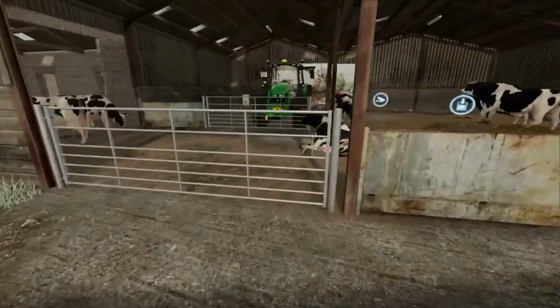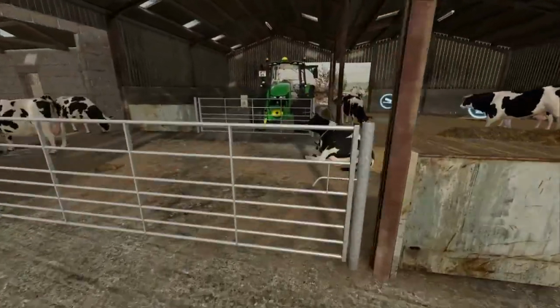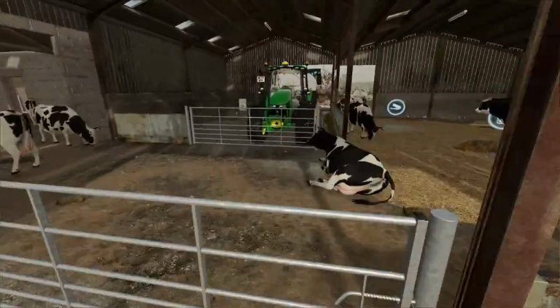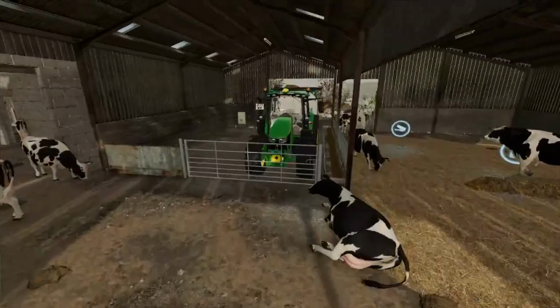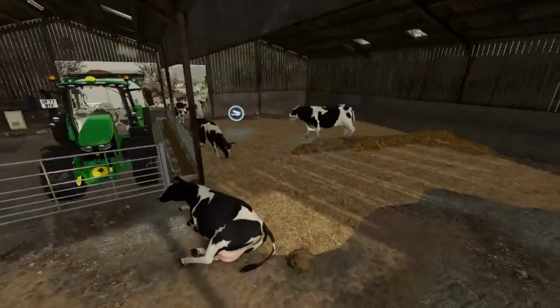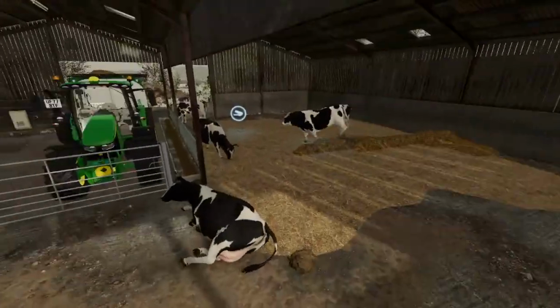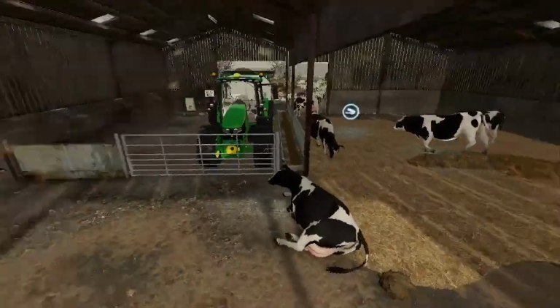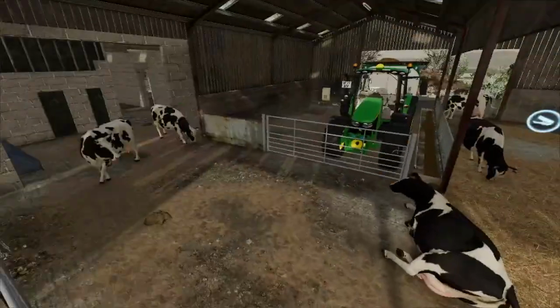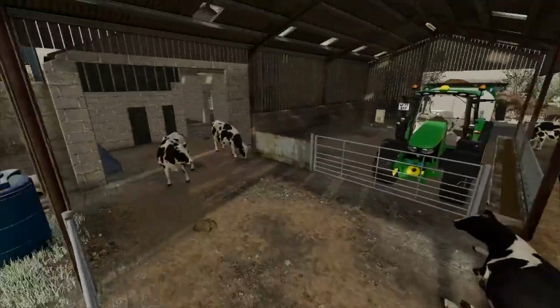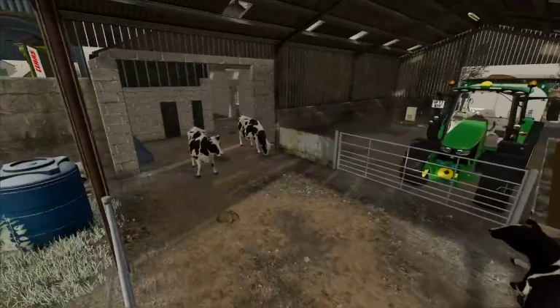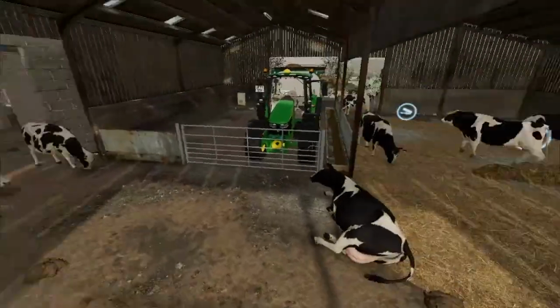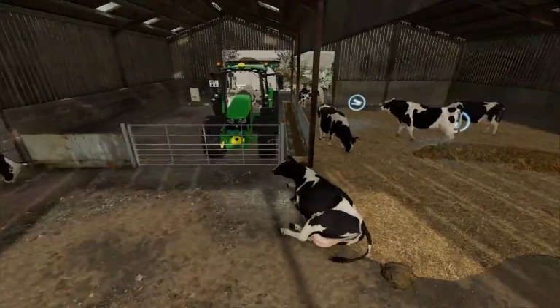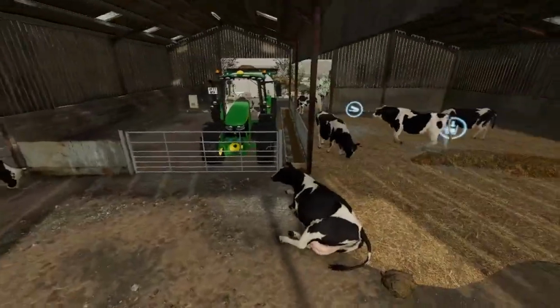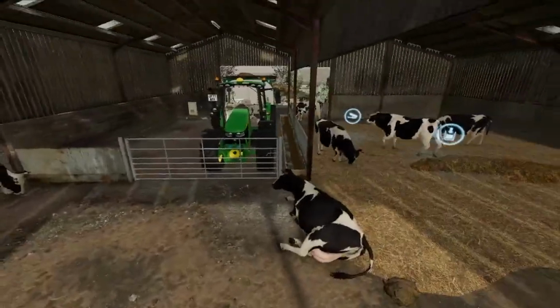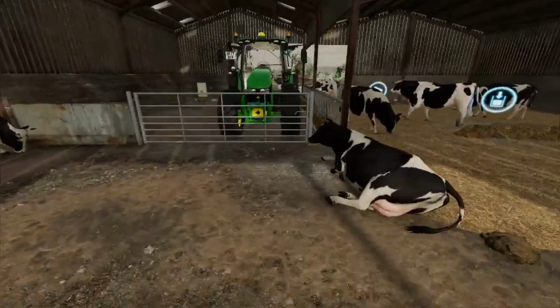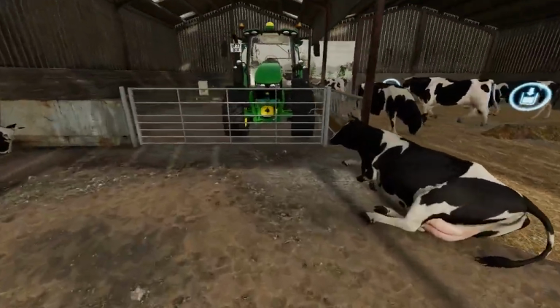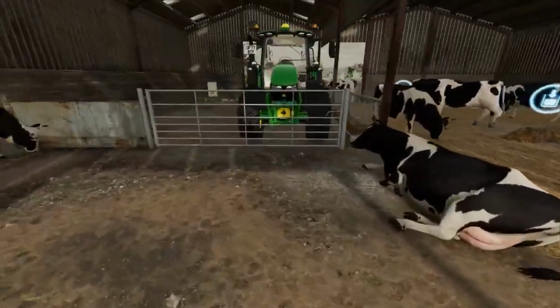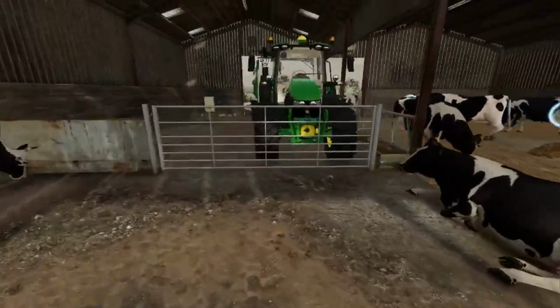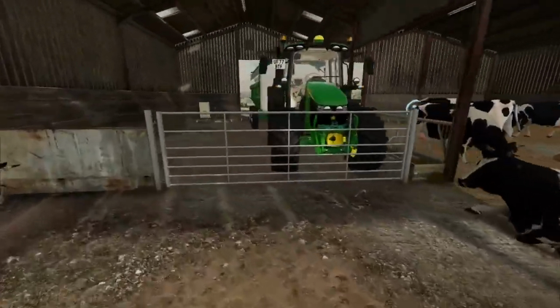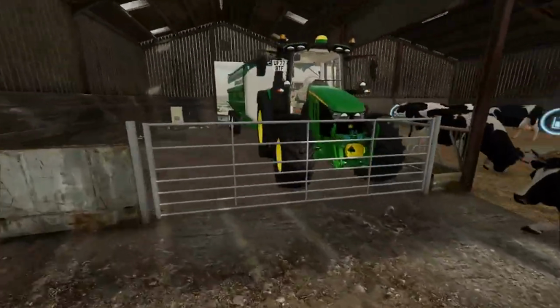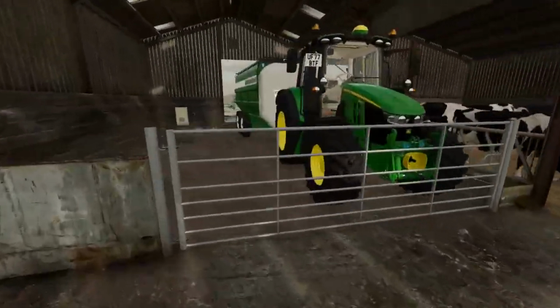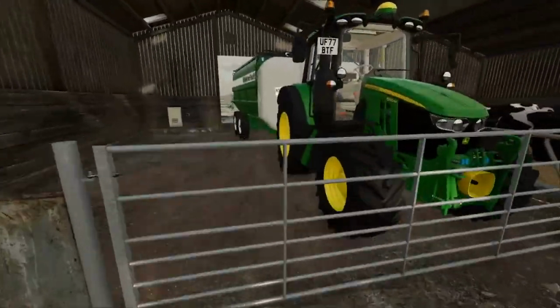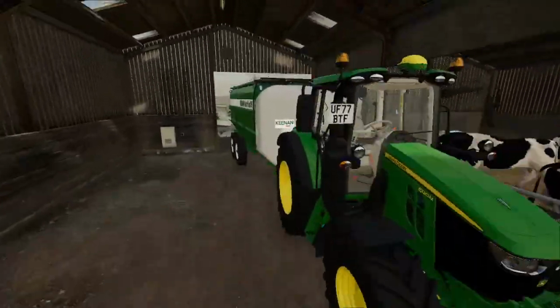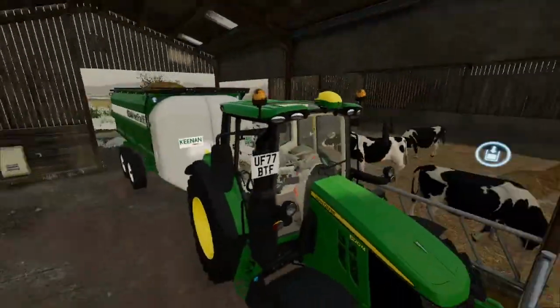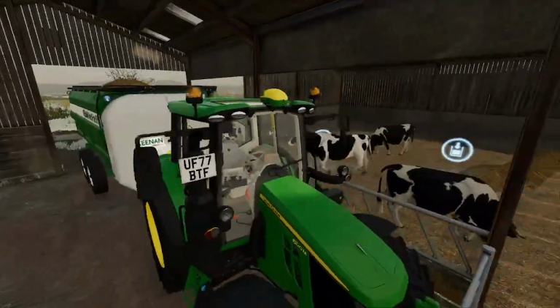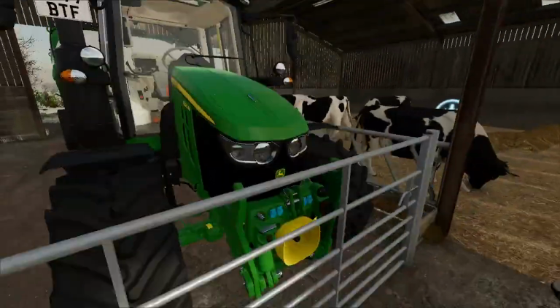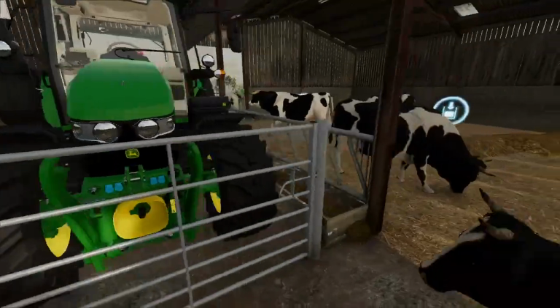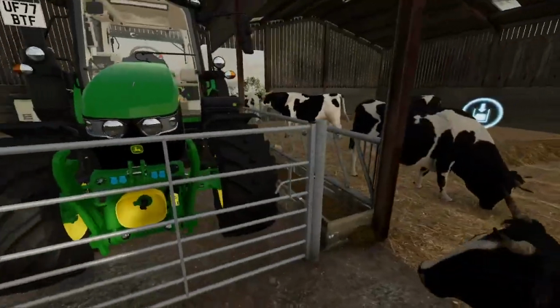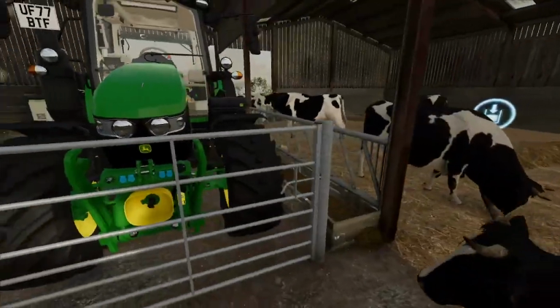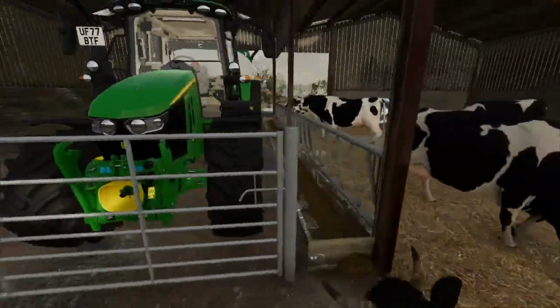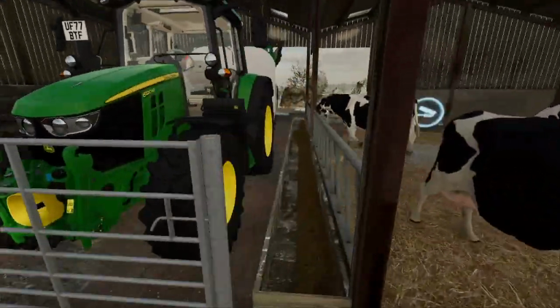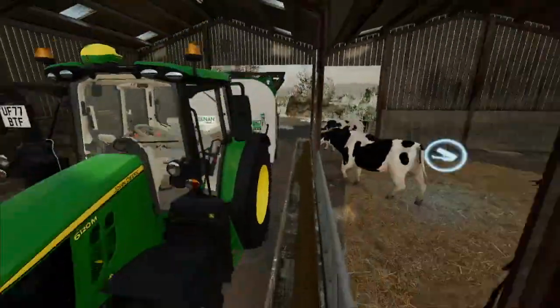We've got cattle up here — they need mucking out. This is our feeder tractor.